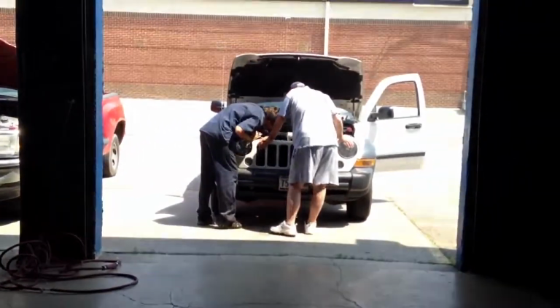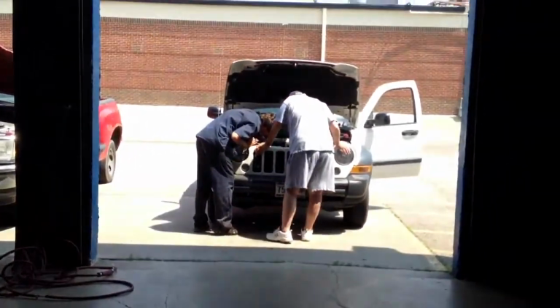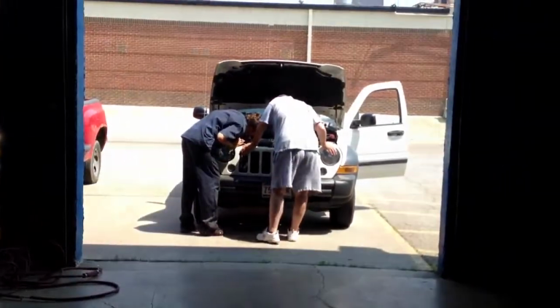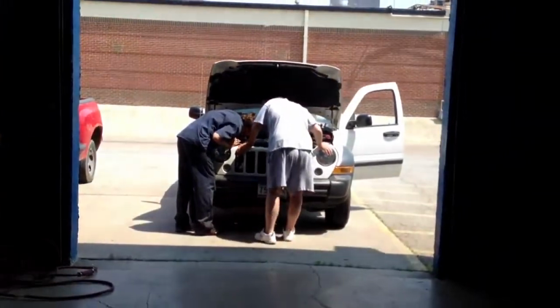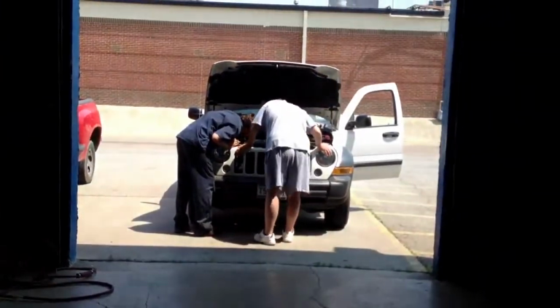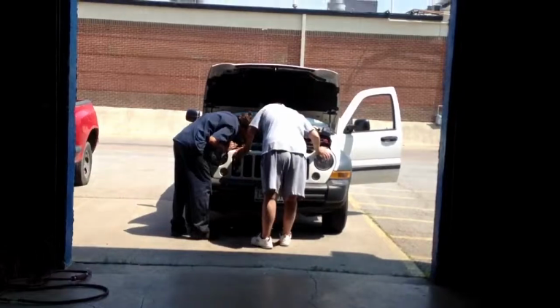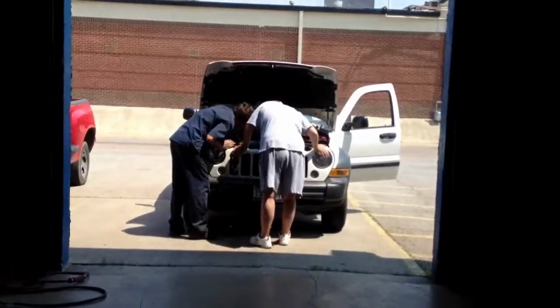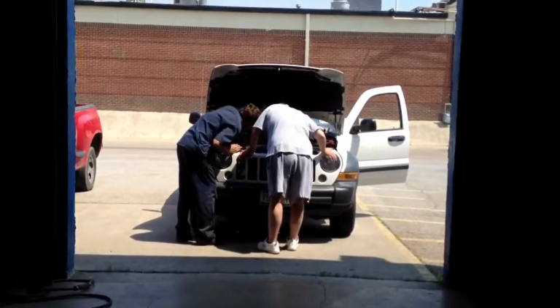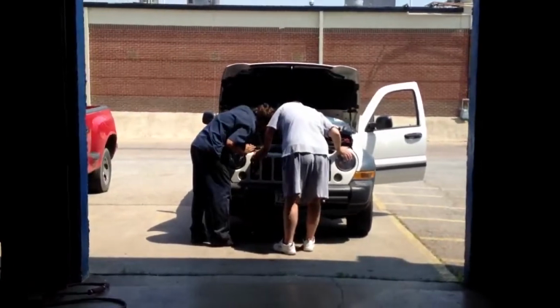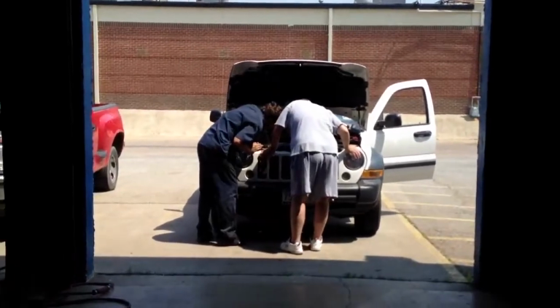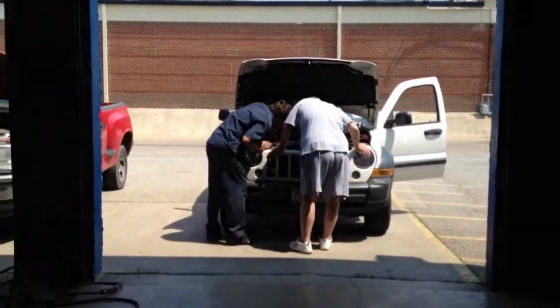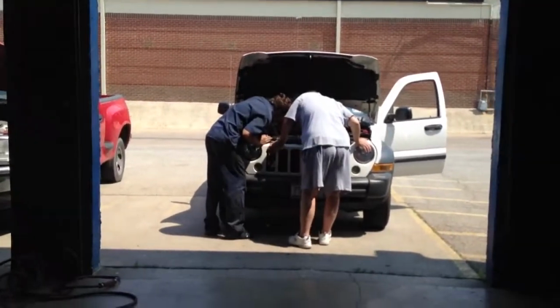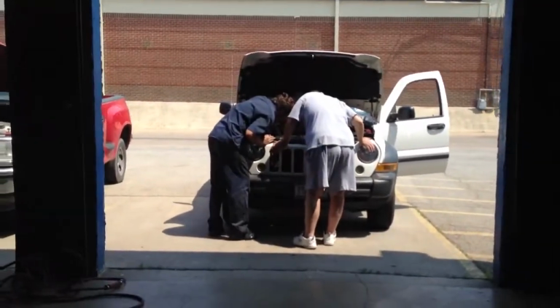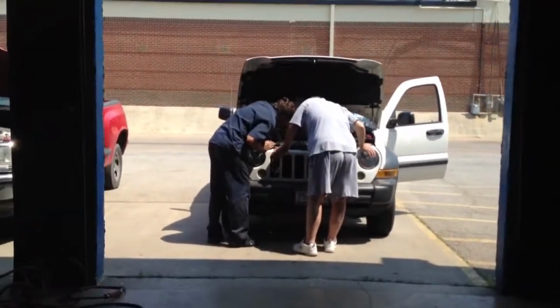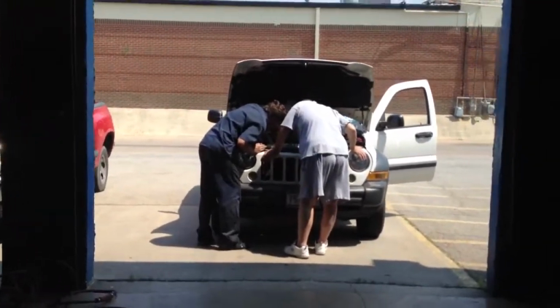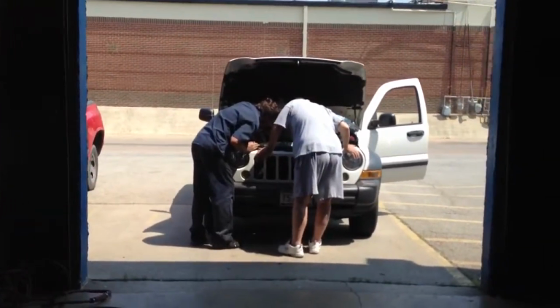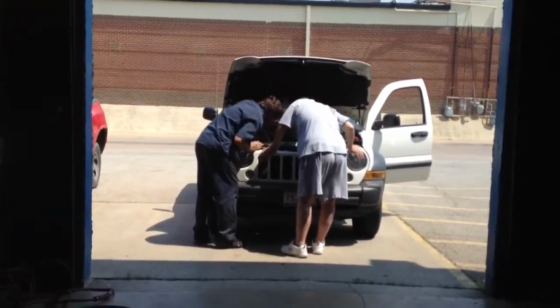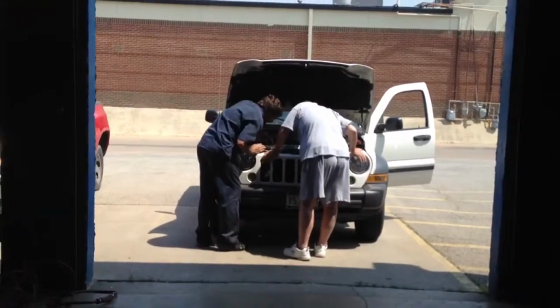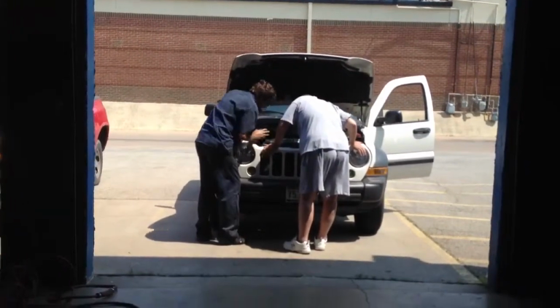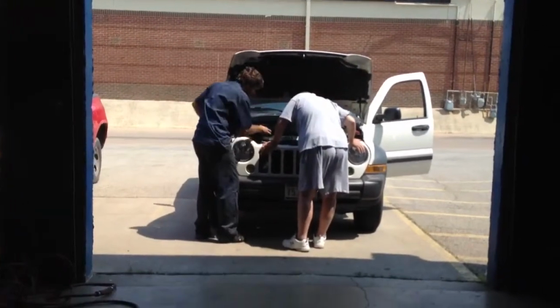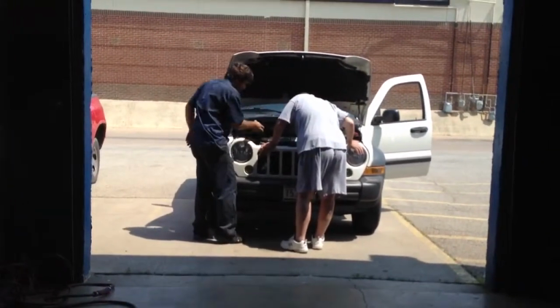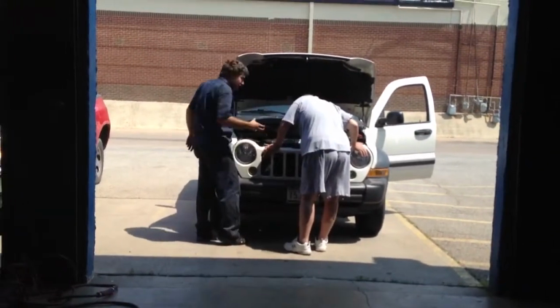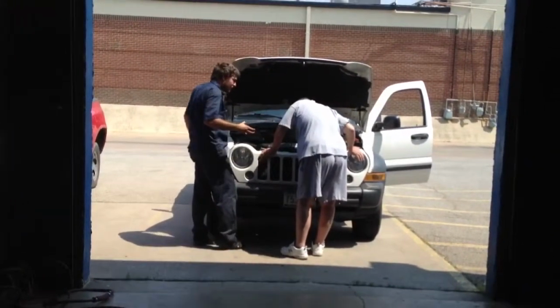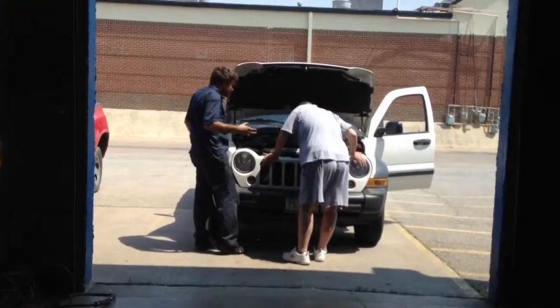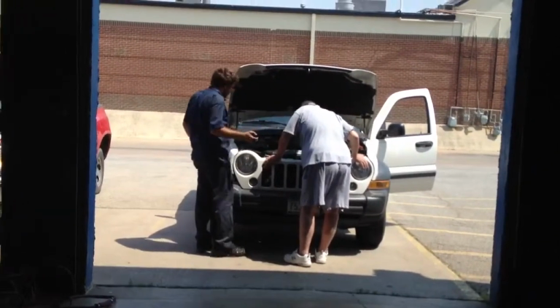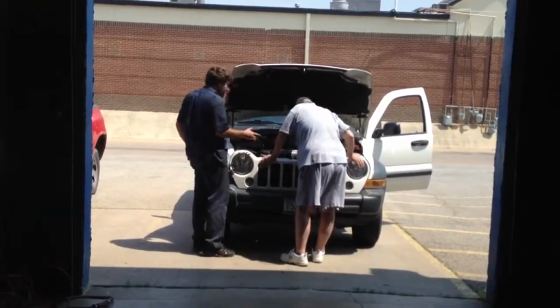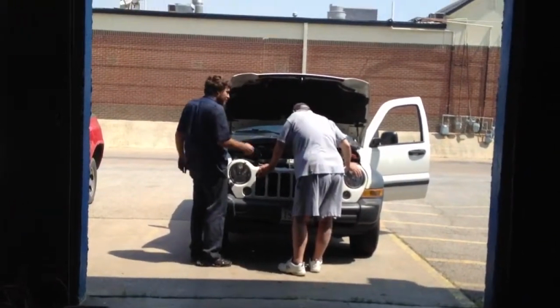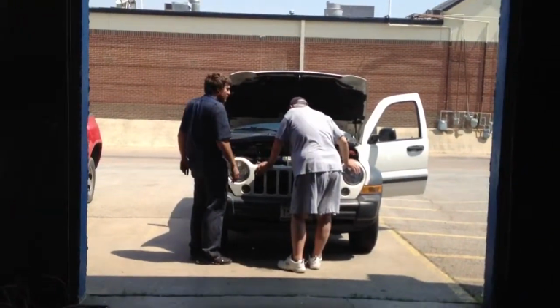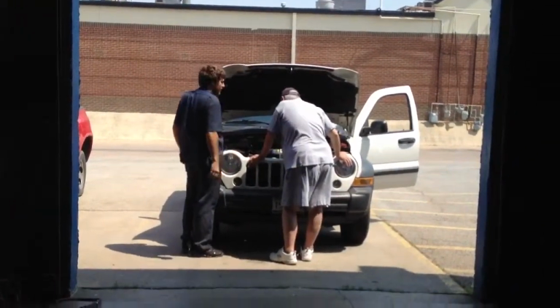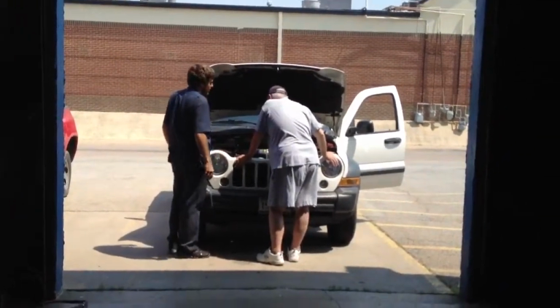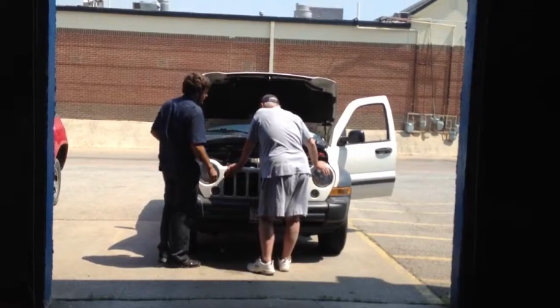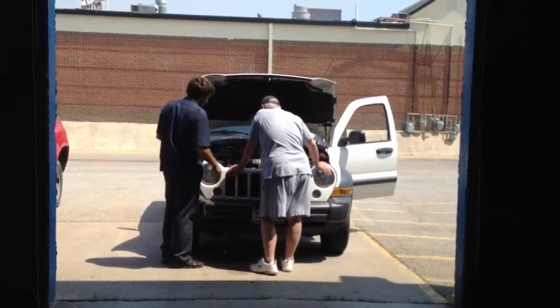And this is Chad, helping Dan with his daughter's Jeep. We just replaced the AC under warranty as well.